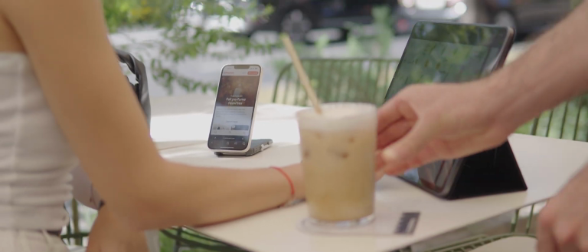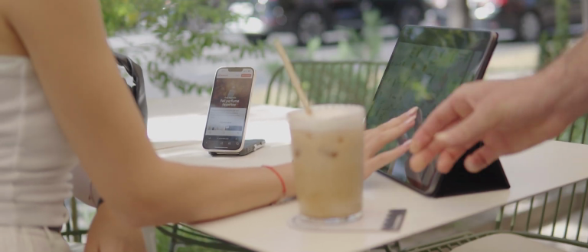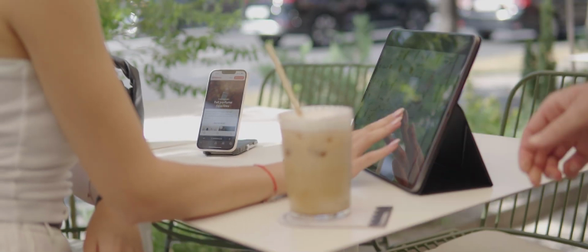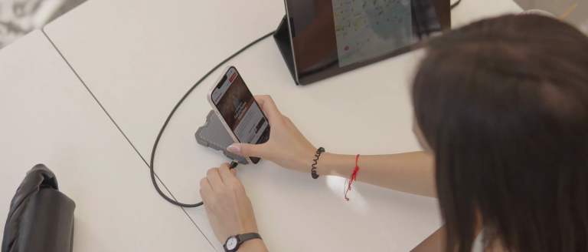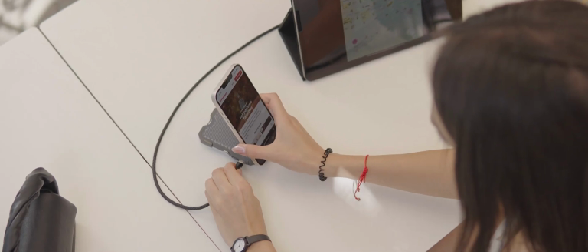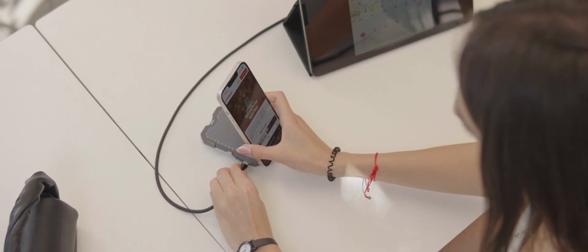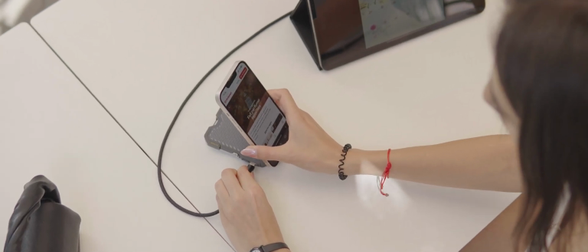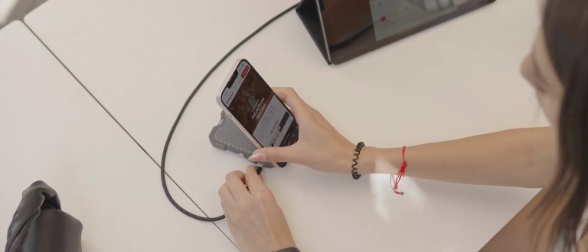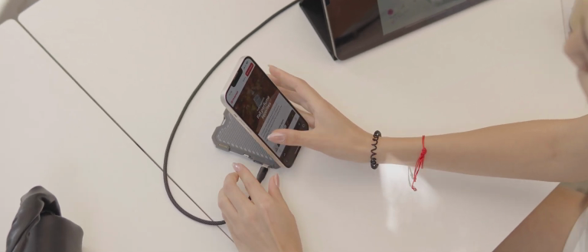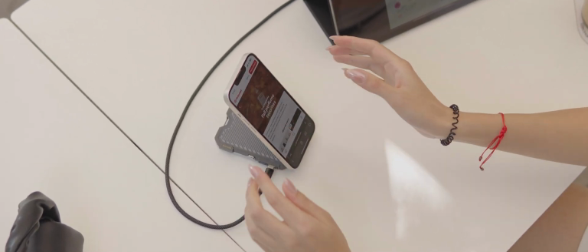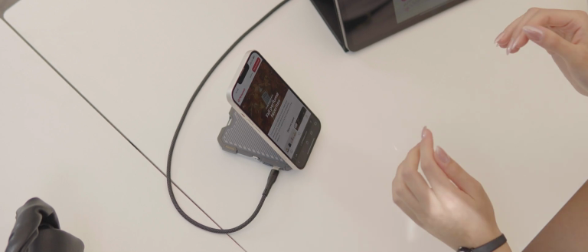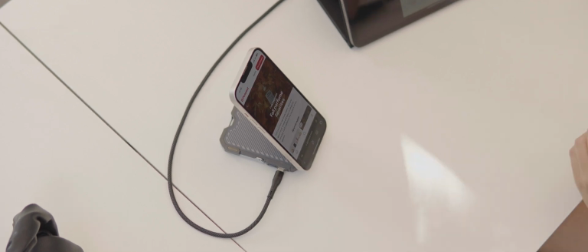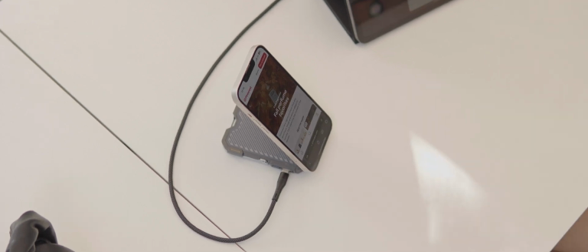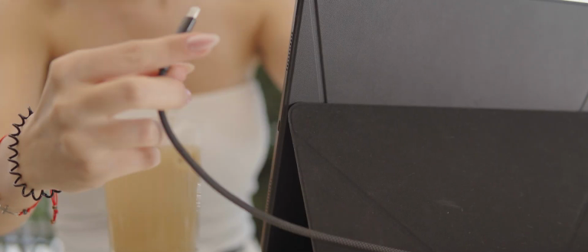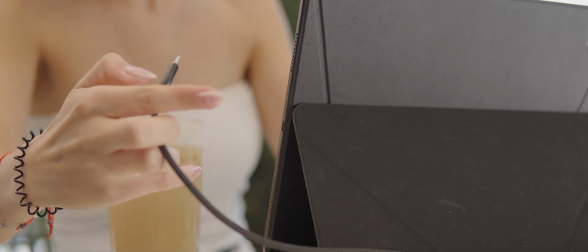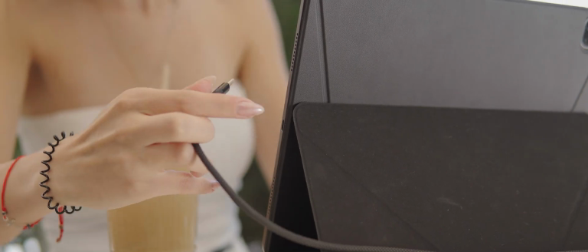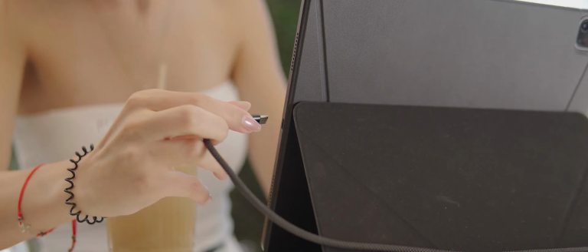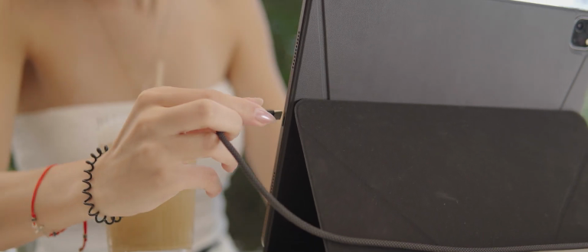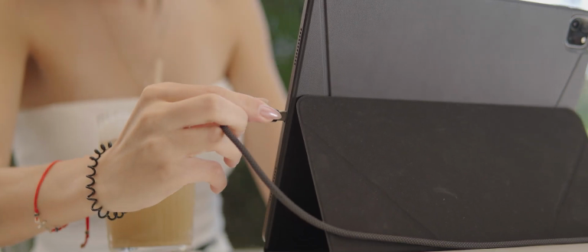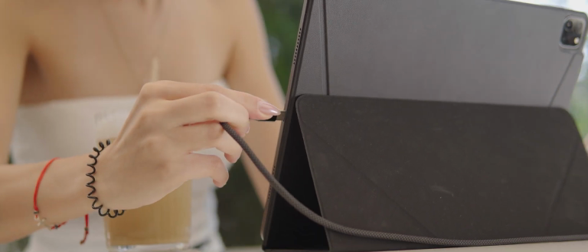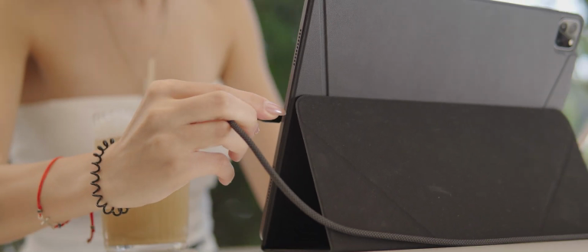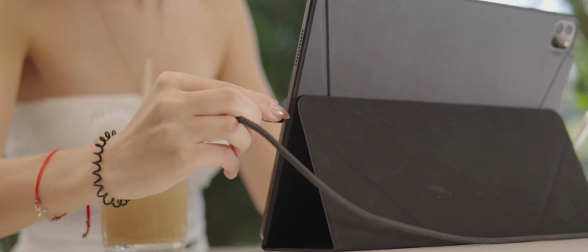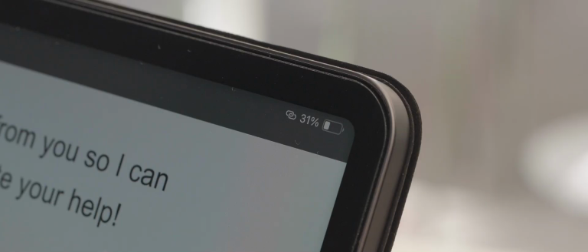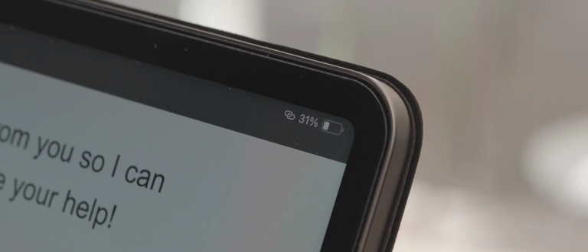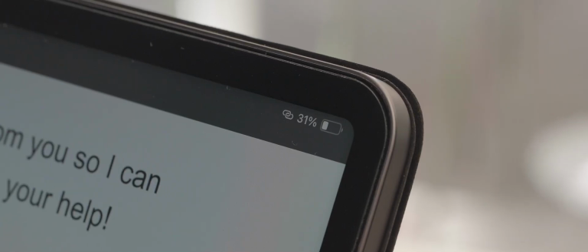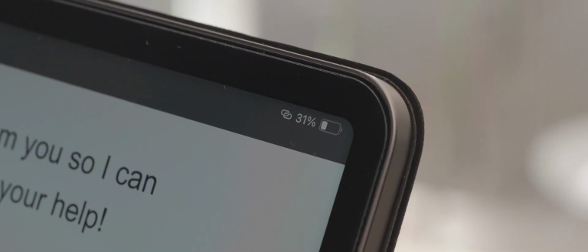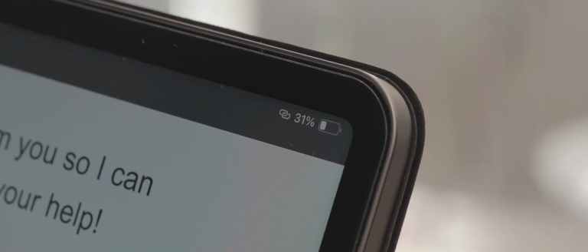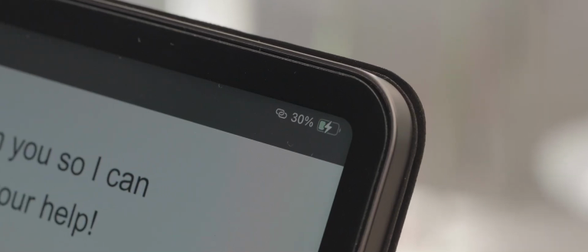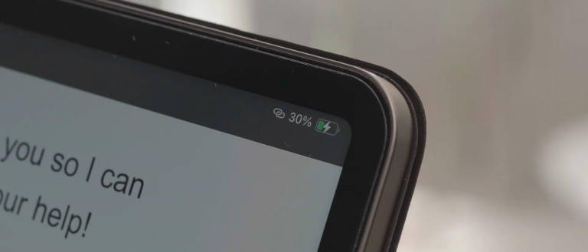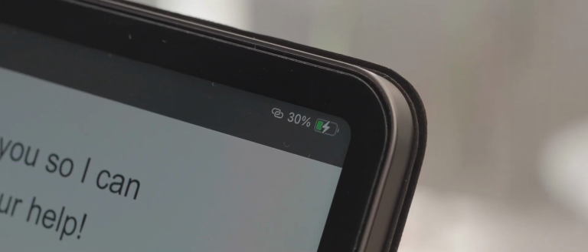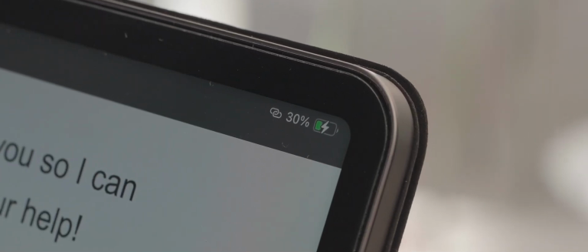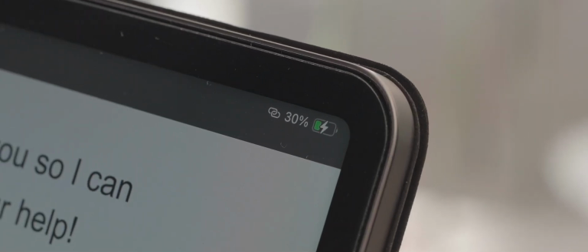With its 45-watt Type-C output, Panoc delivers fast, reliable power — strong enough to charge even your iPad.